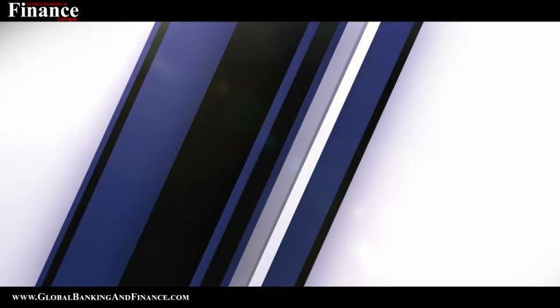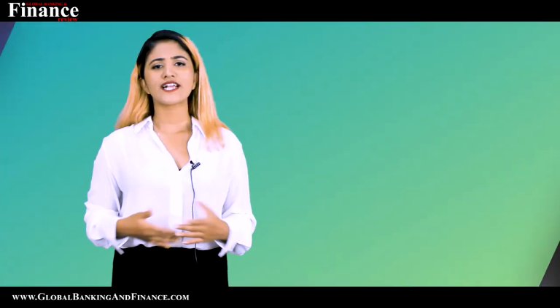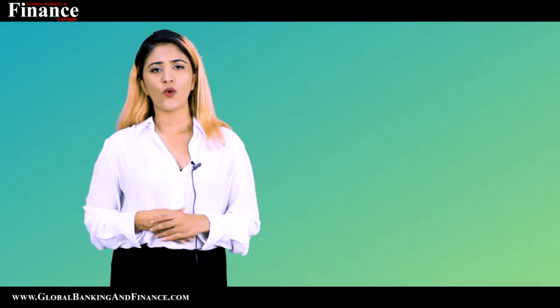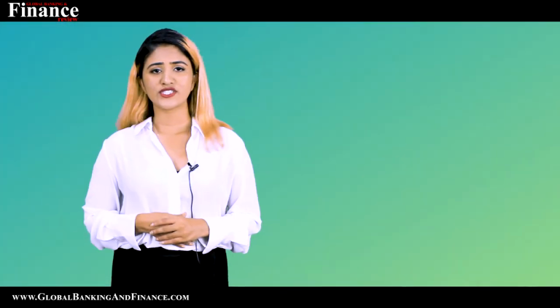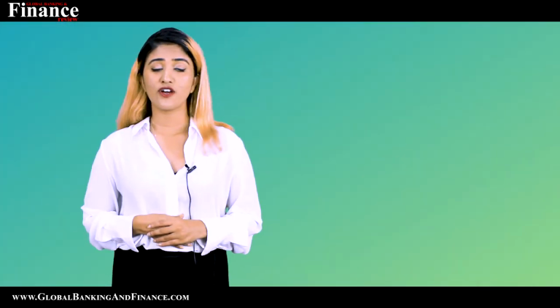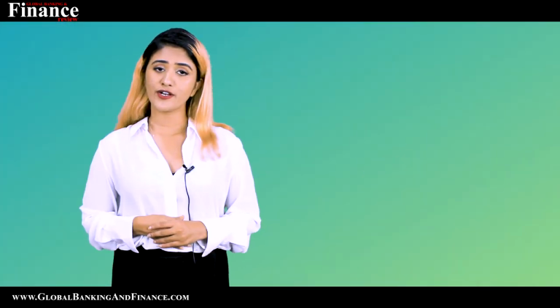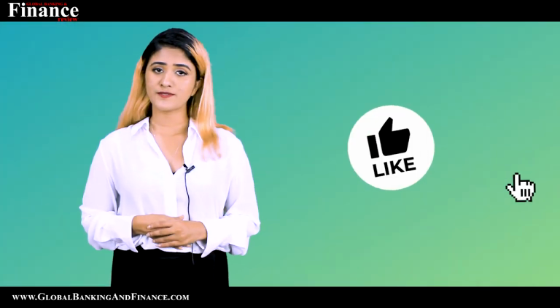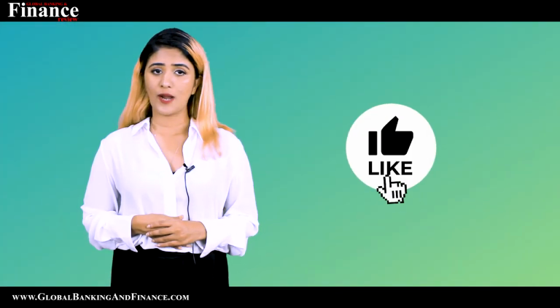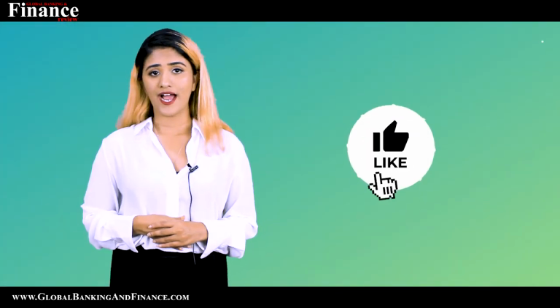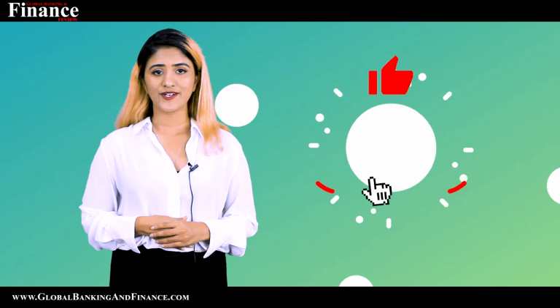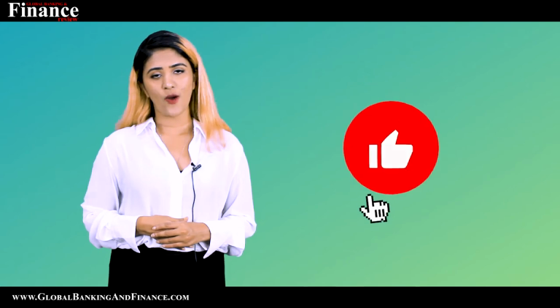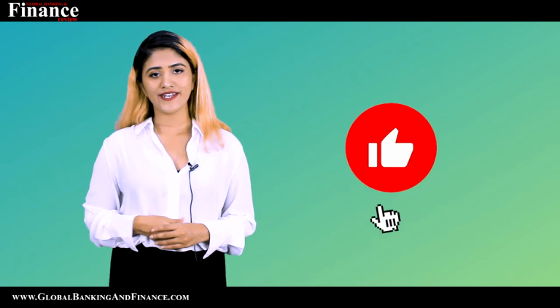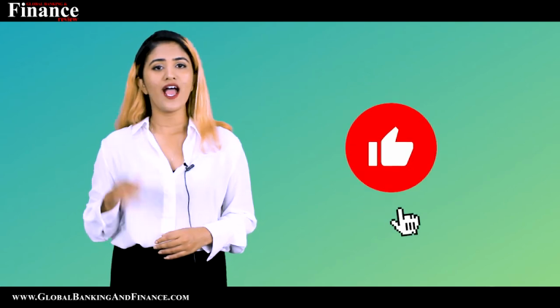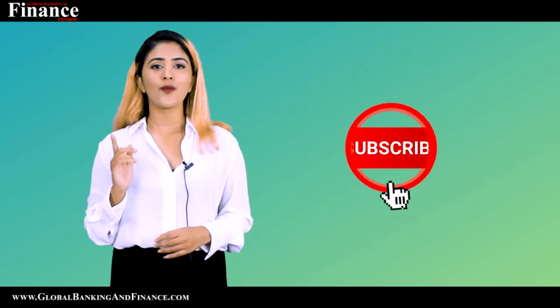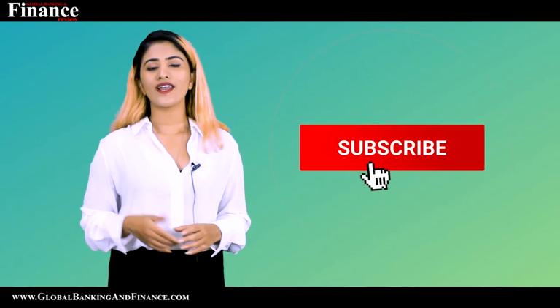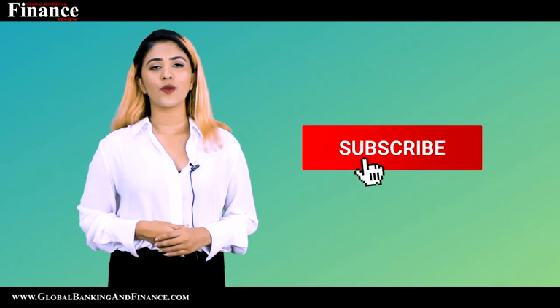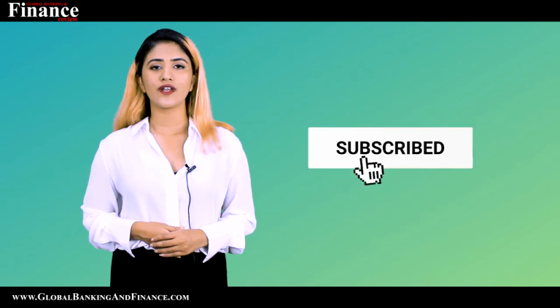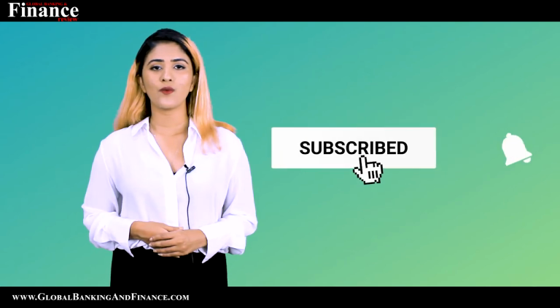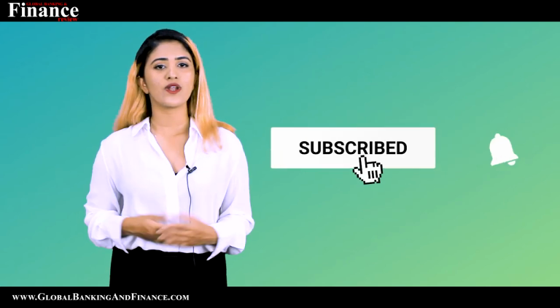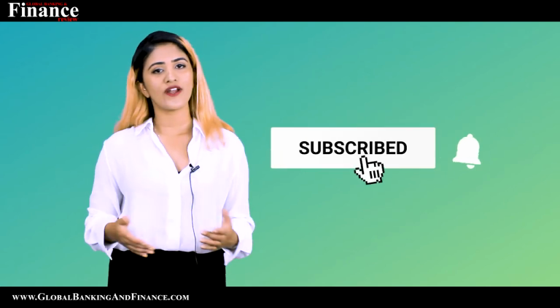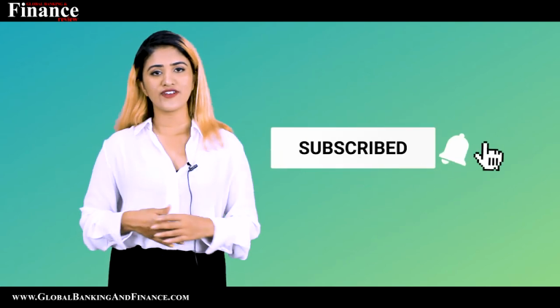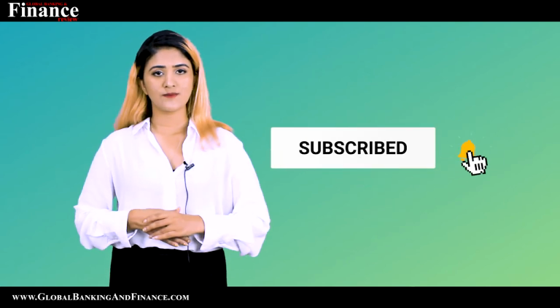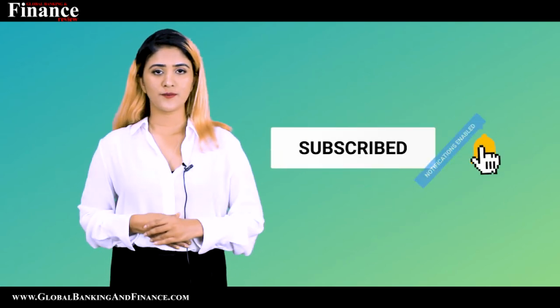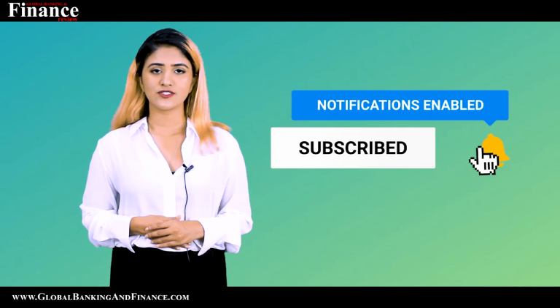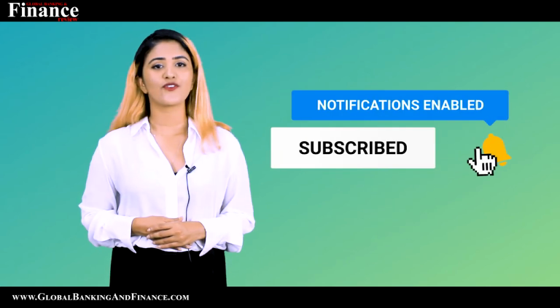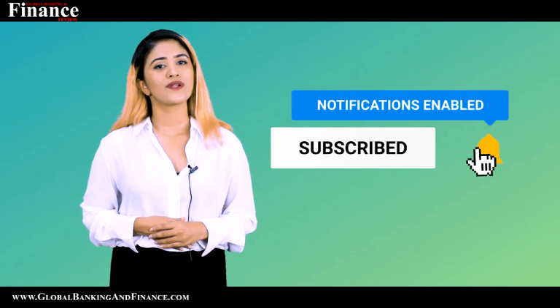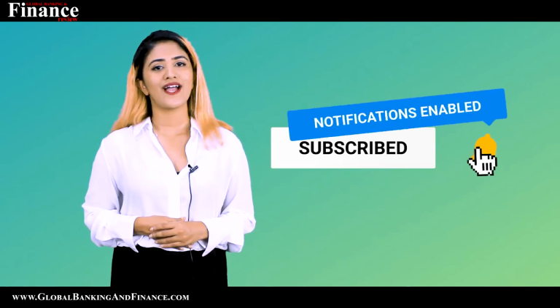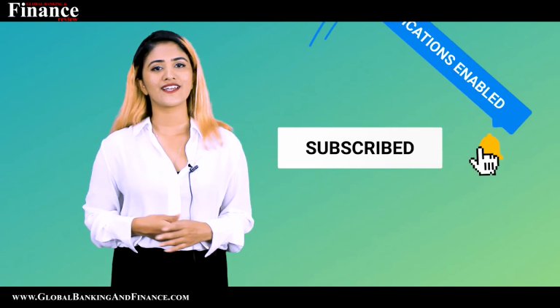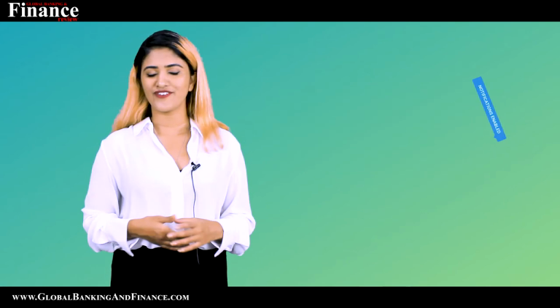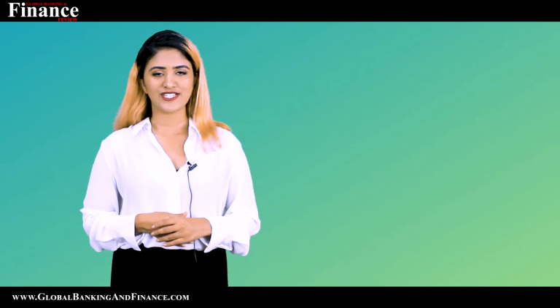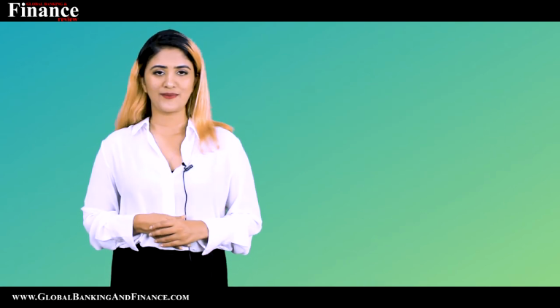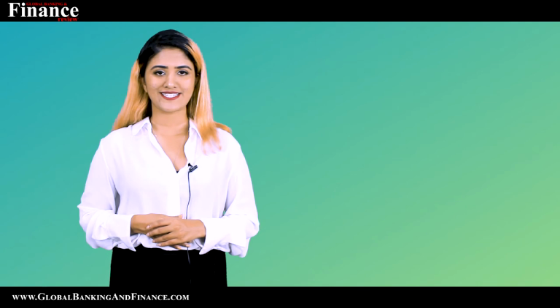Thanks for watching. Don't forget to subscribe, like, and comment, and one lucky winner will win a one-year free subscription of Global Banking and Finance Magazine.